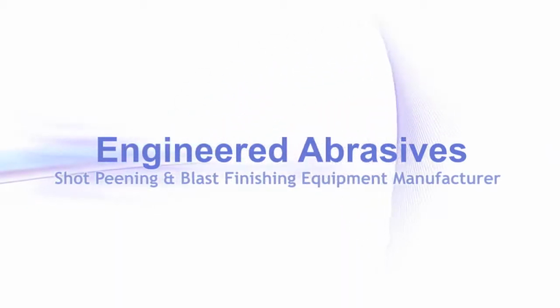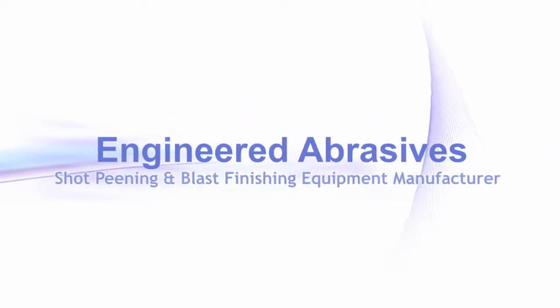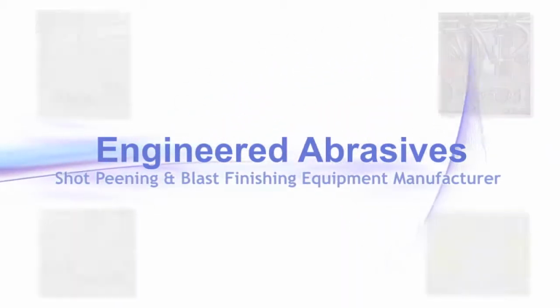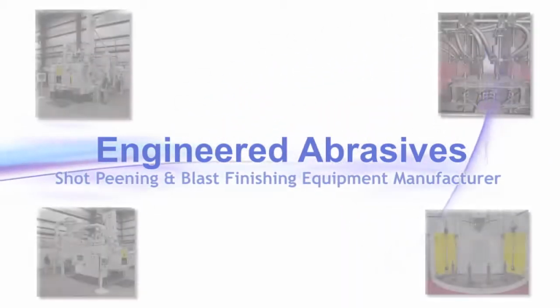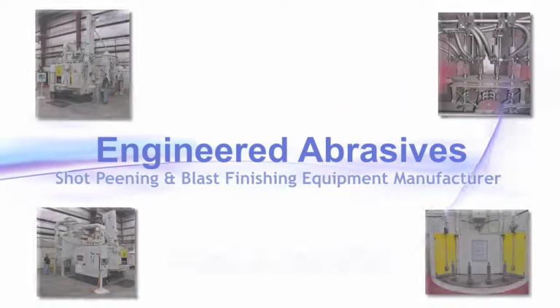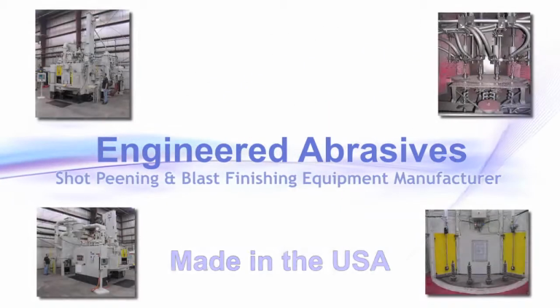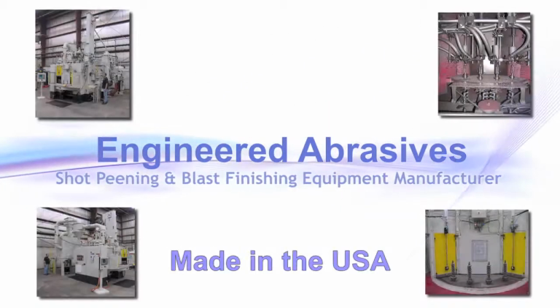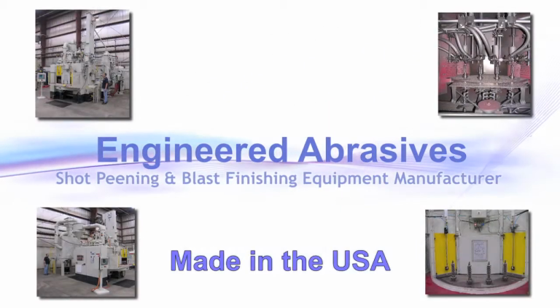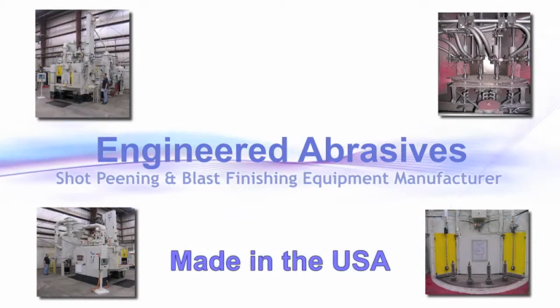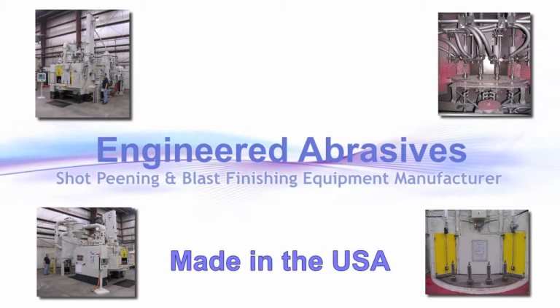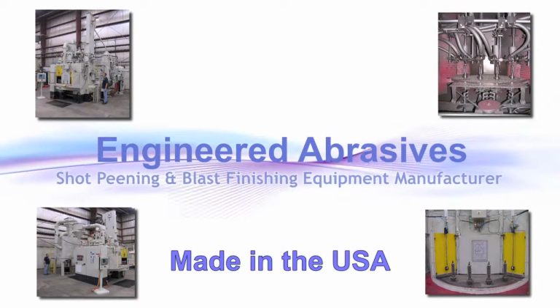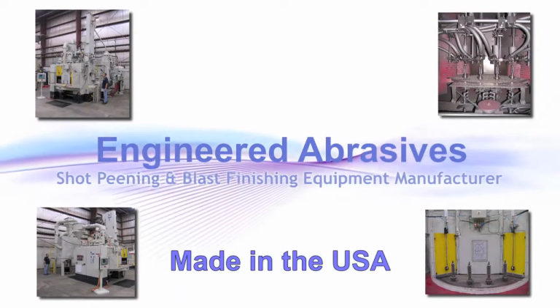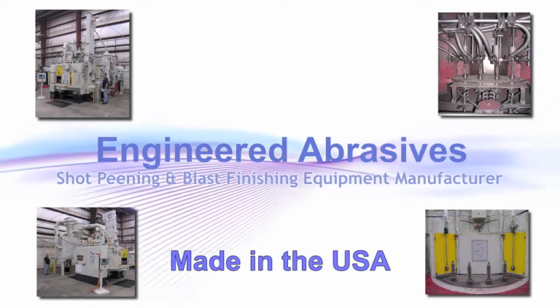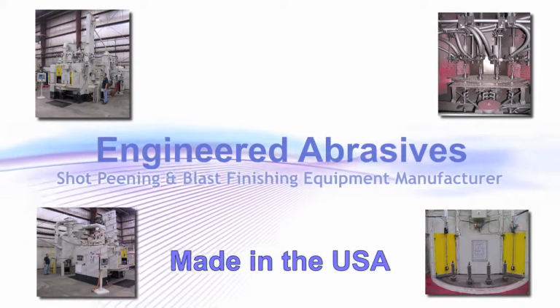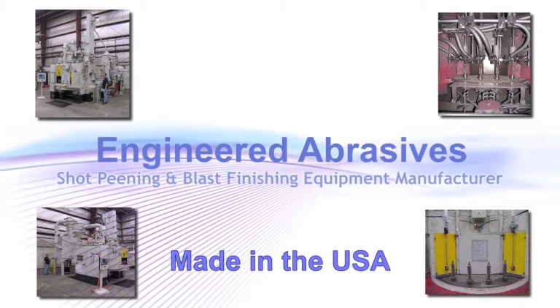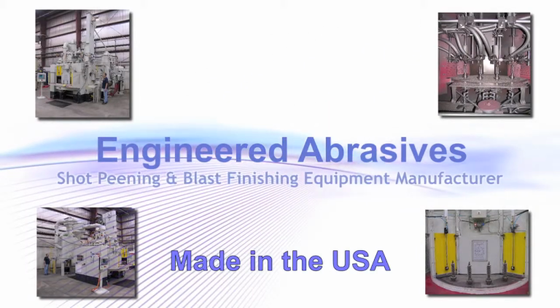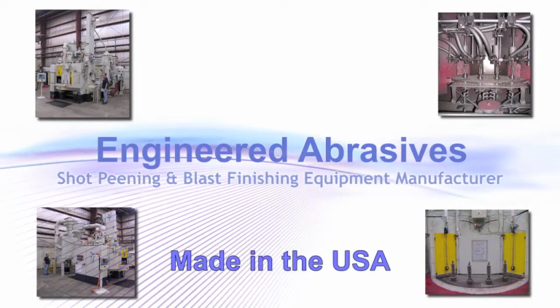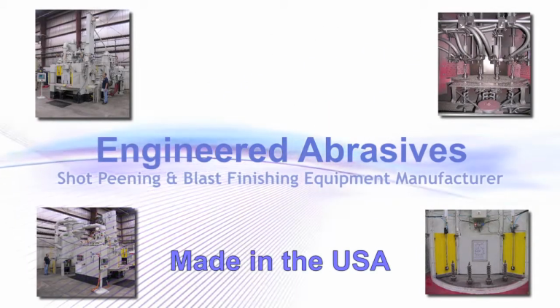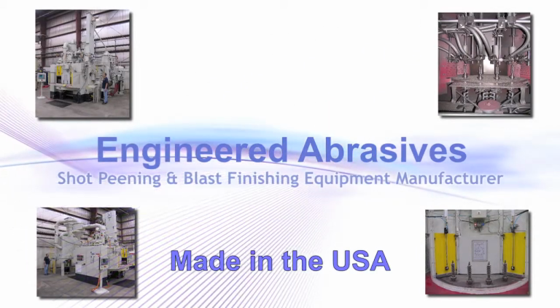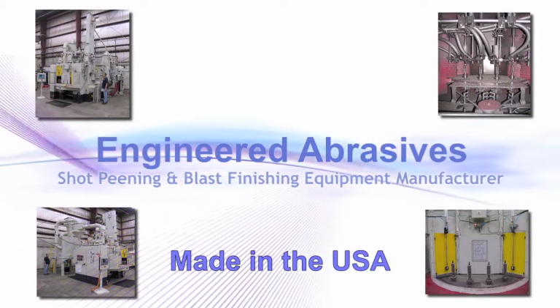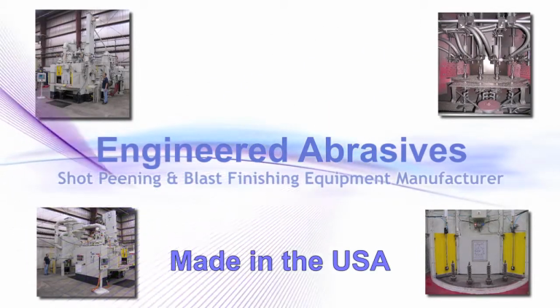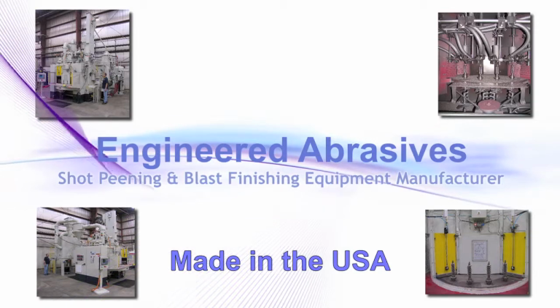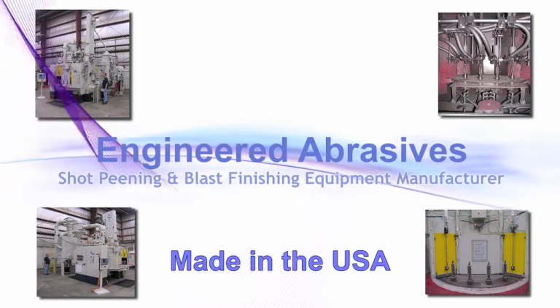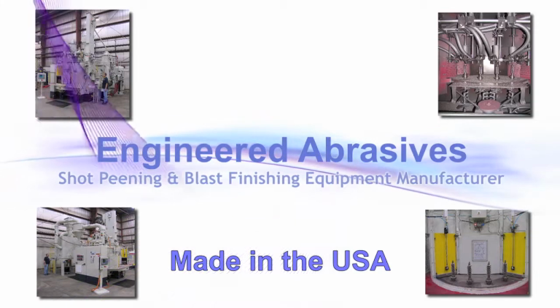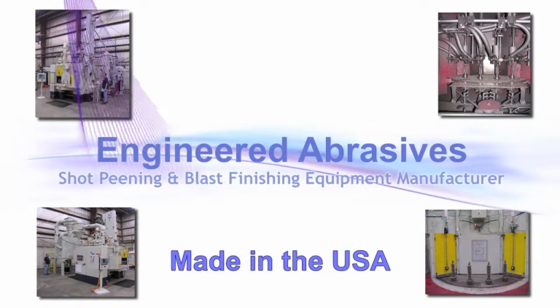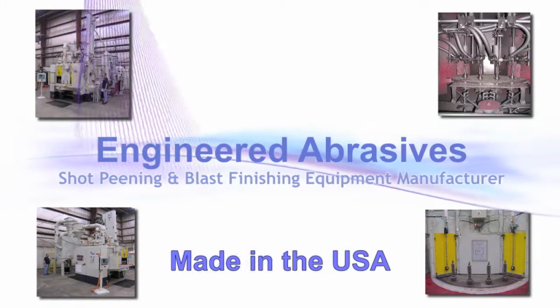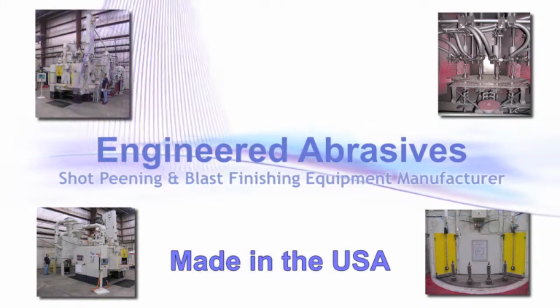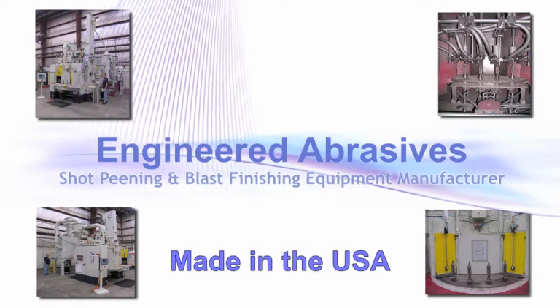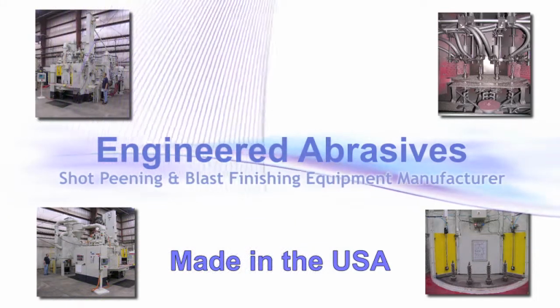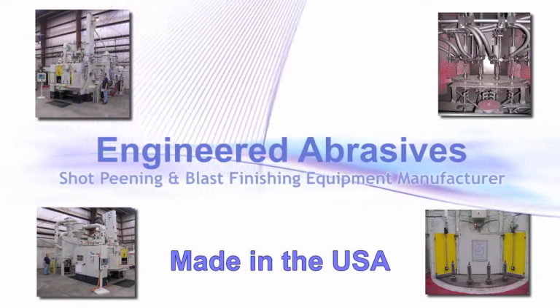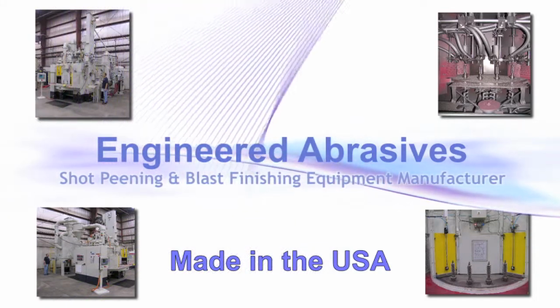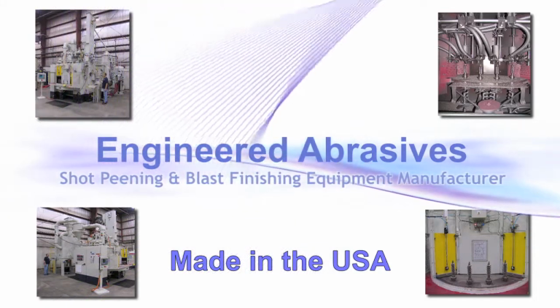Engineered Abrasives — shot peening and blast finishing equipment, made in the USA.